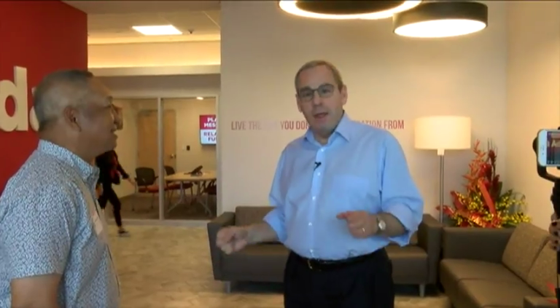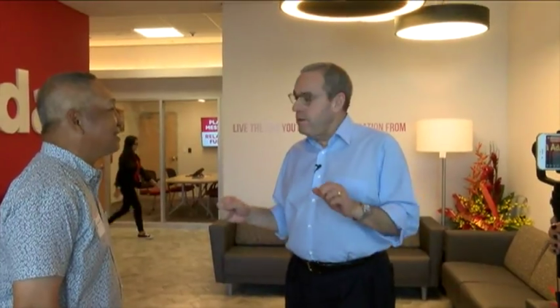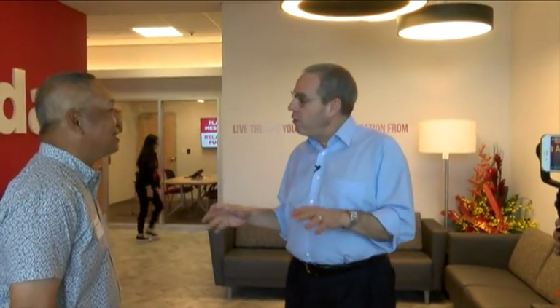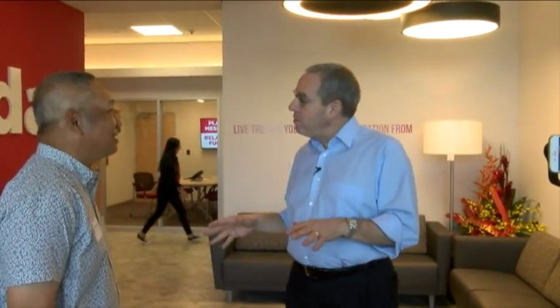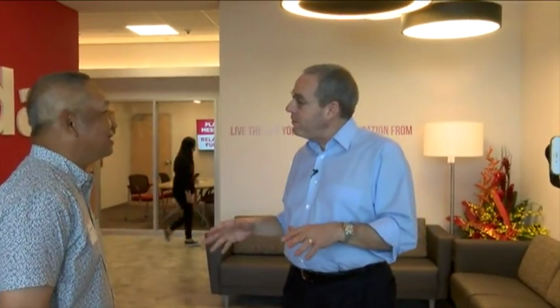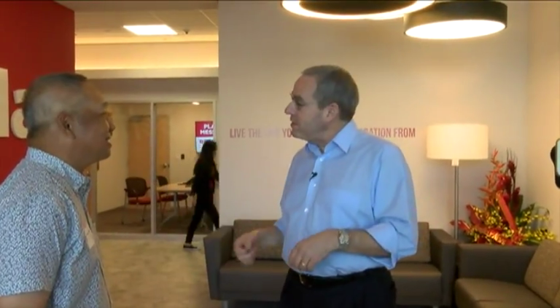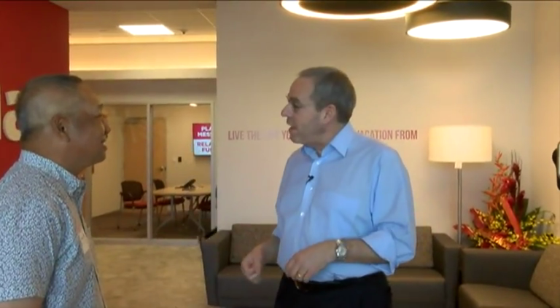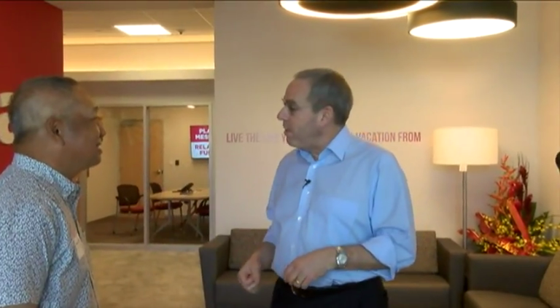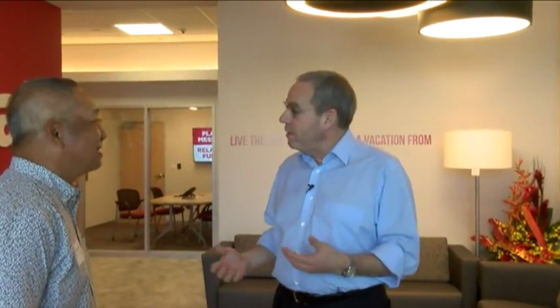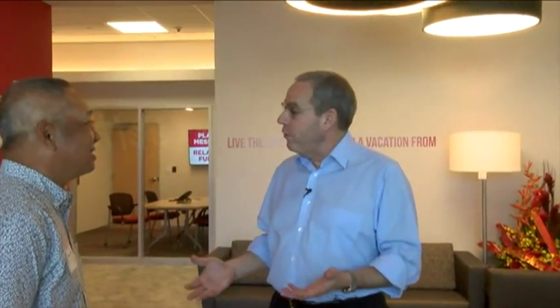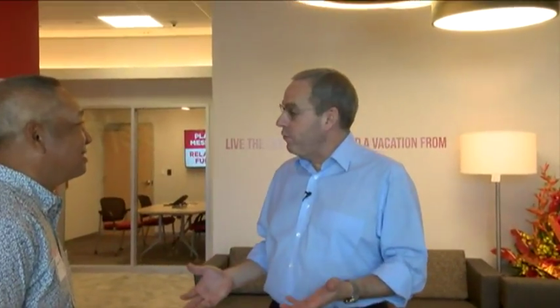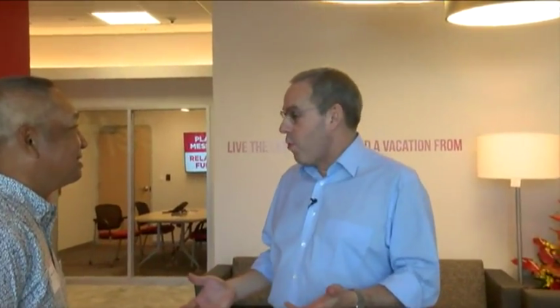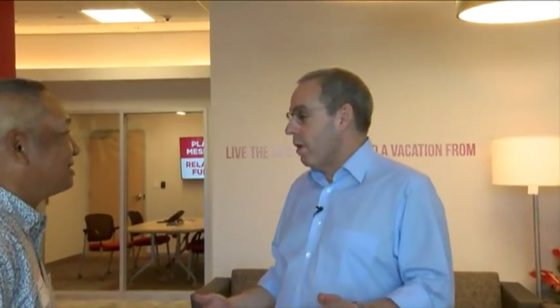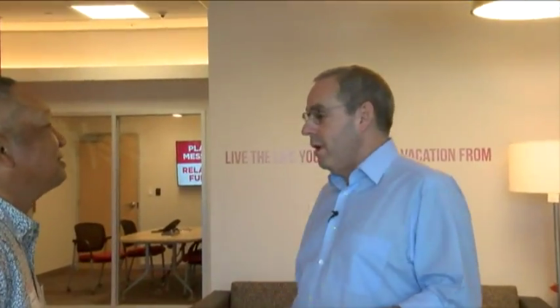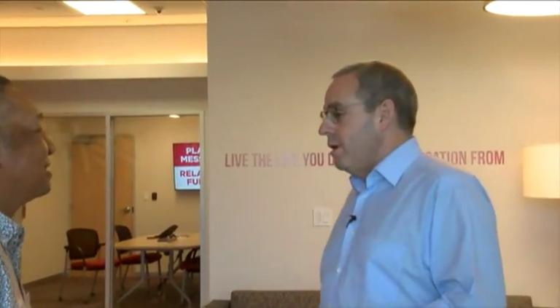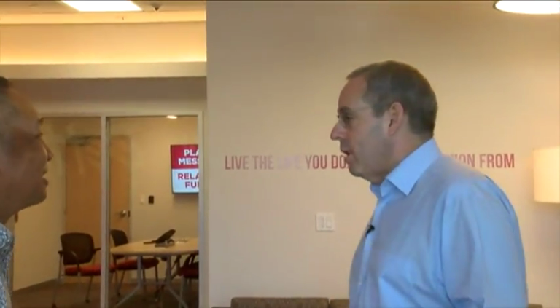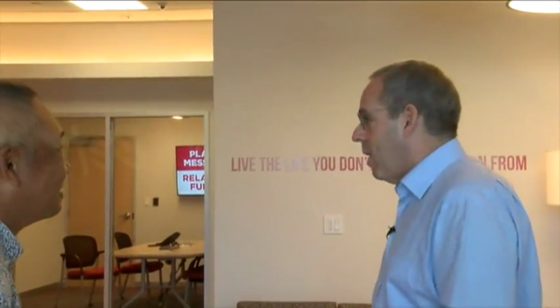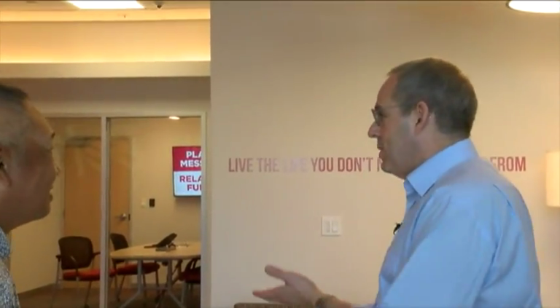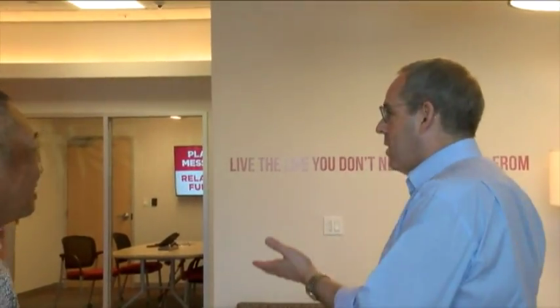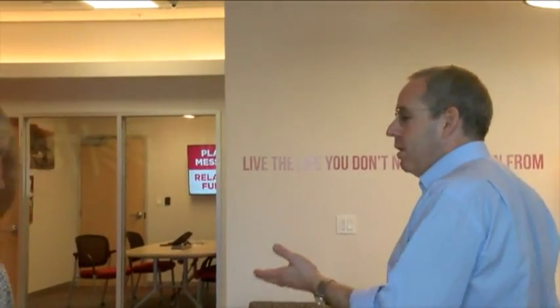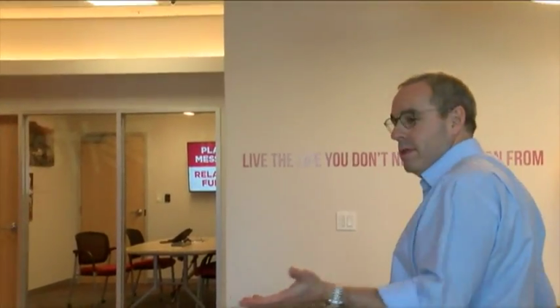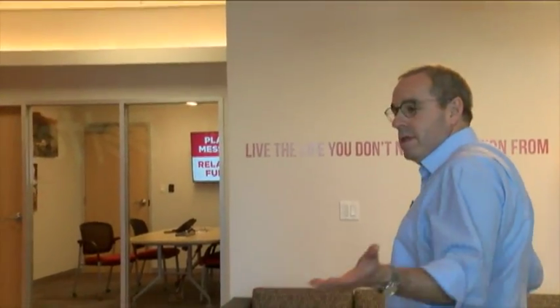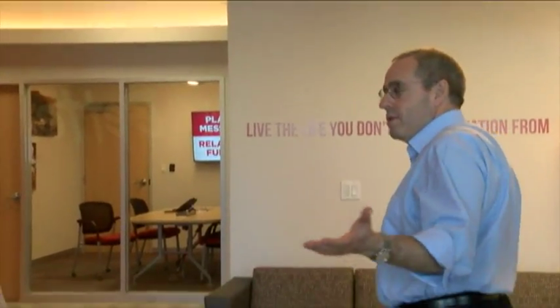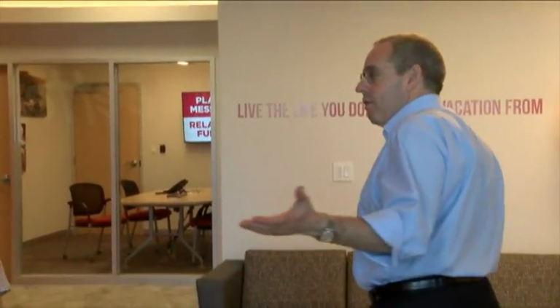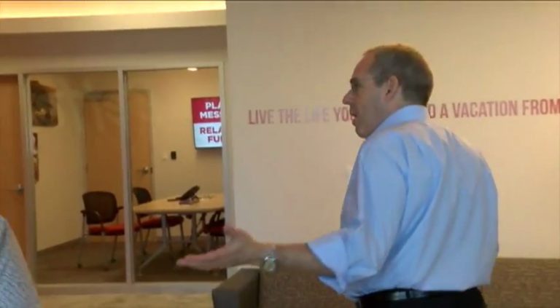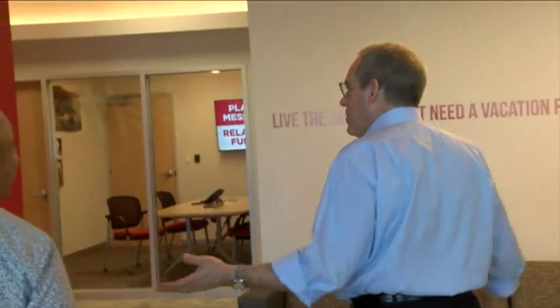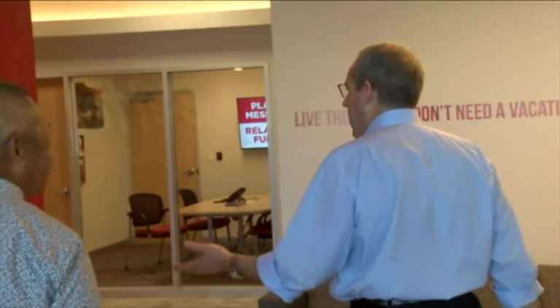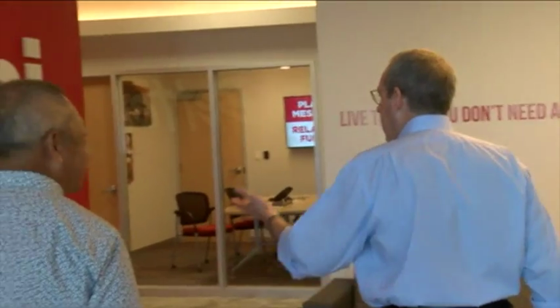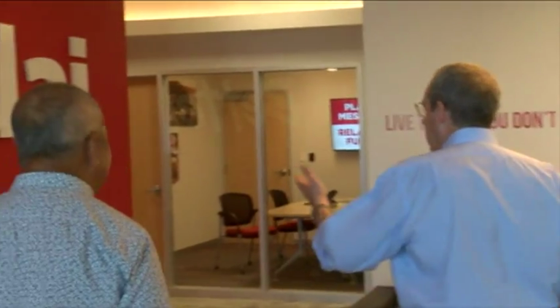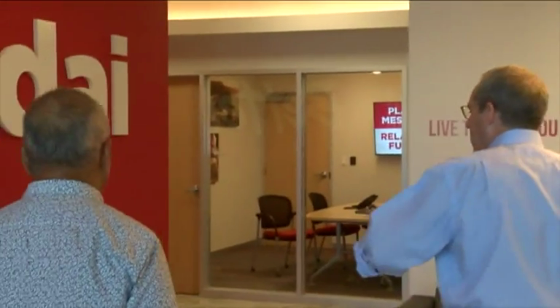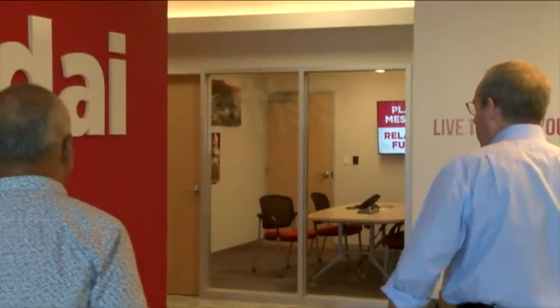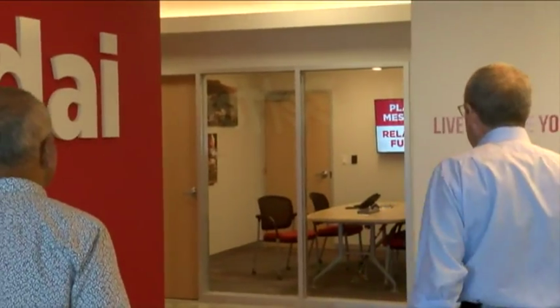Docomo president and CEO Jonathan Kriegel was our tour guide, more than happy to show off their new headquarters.